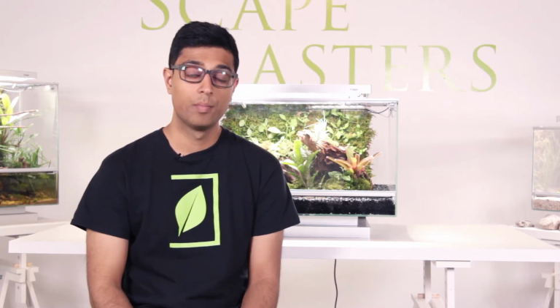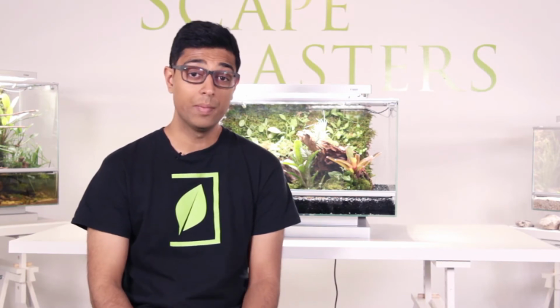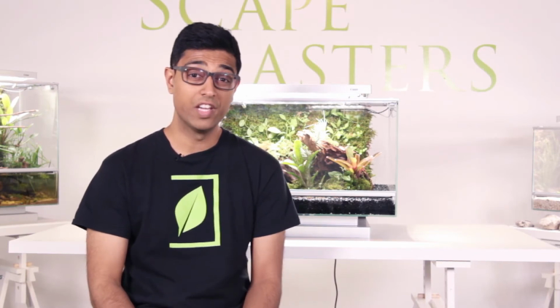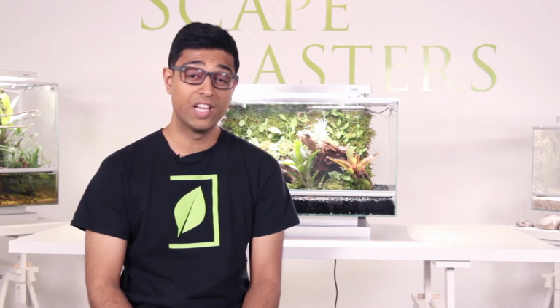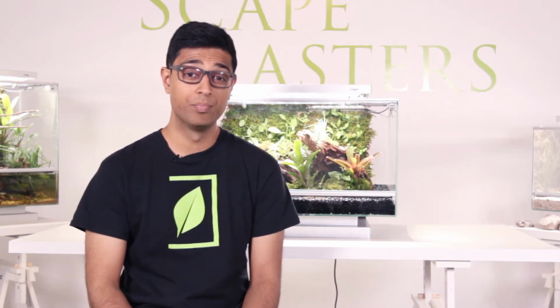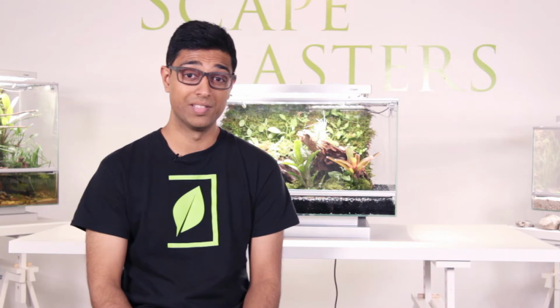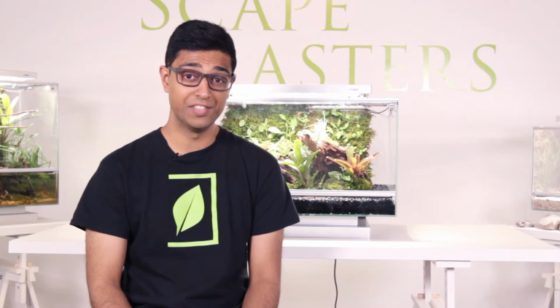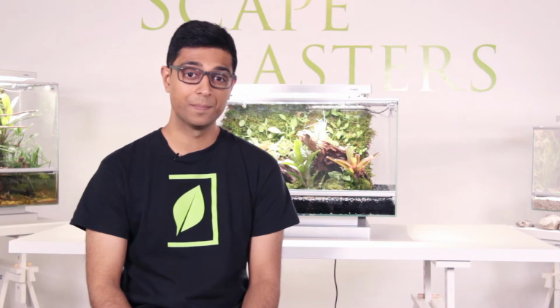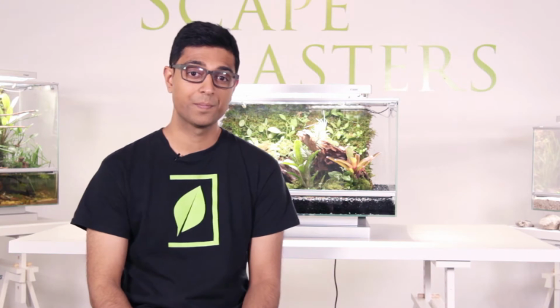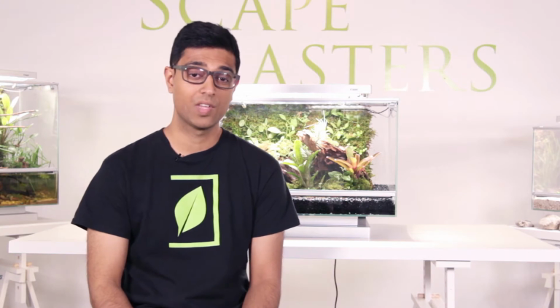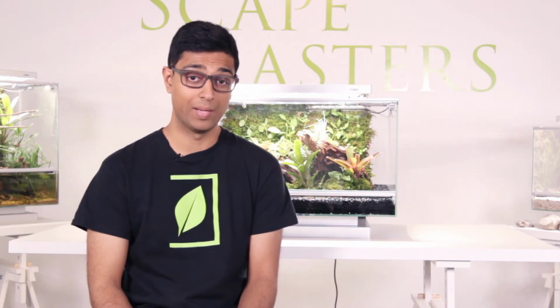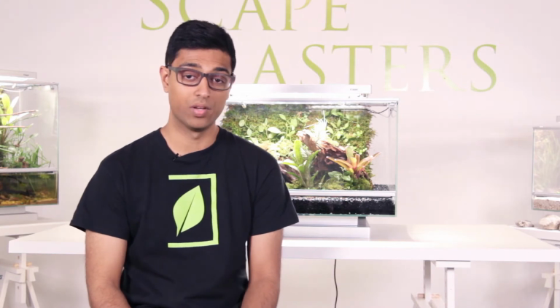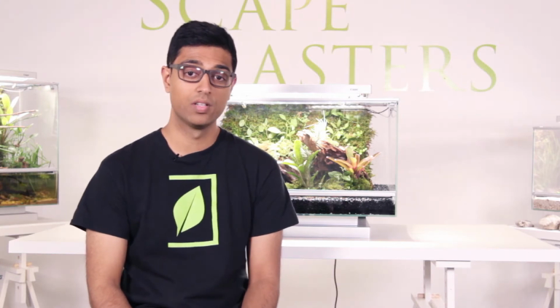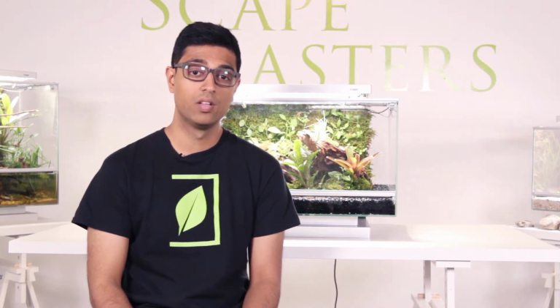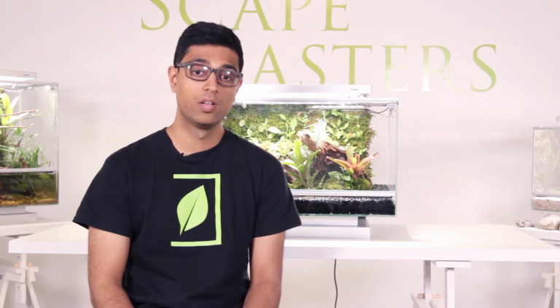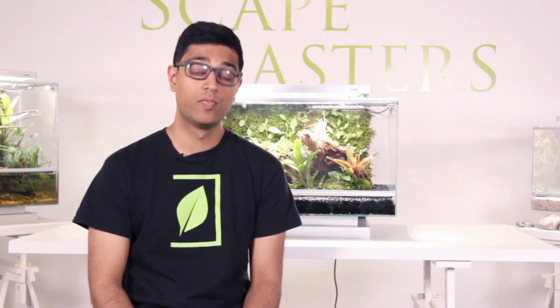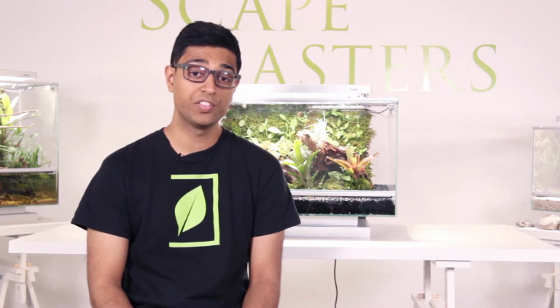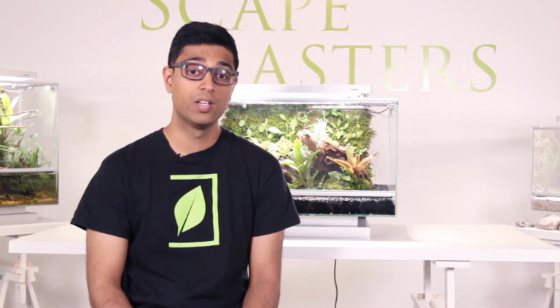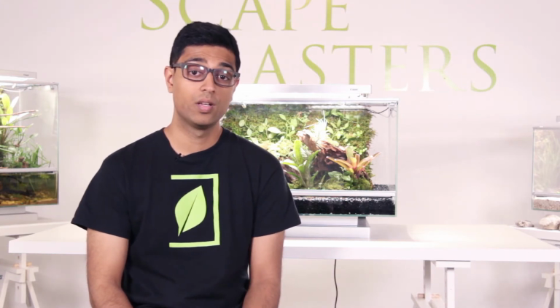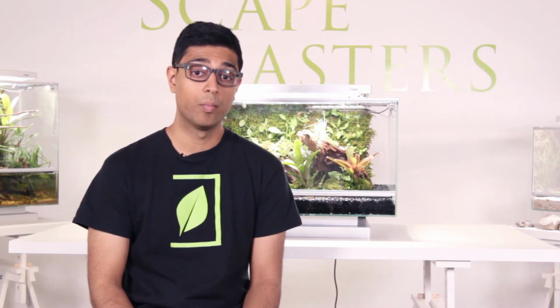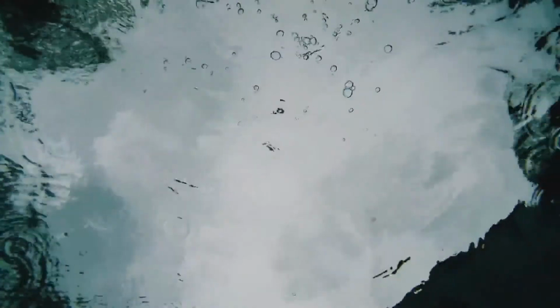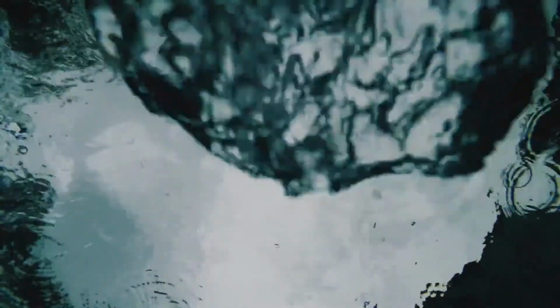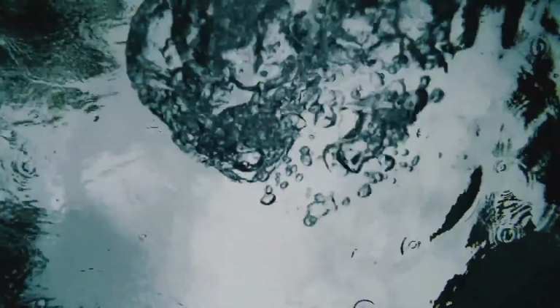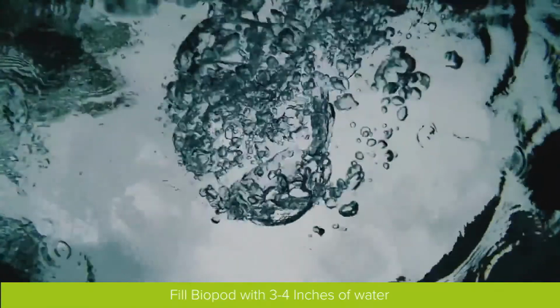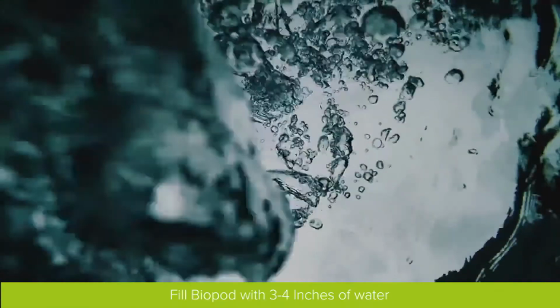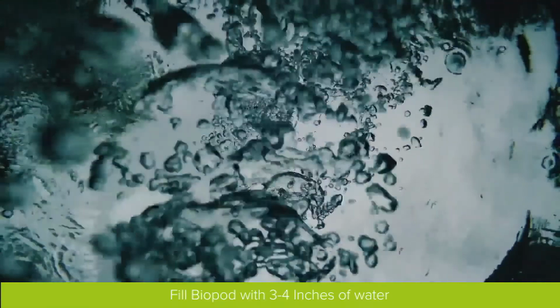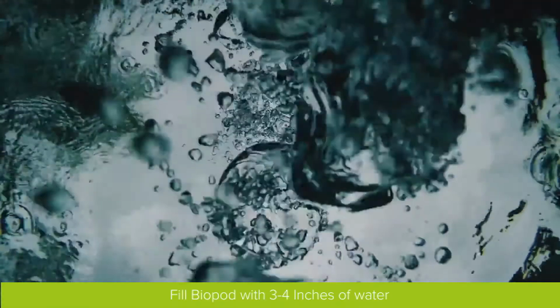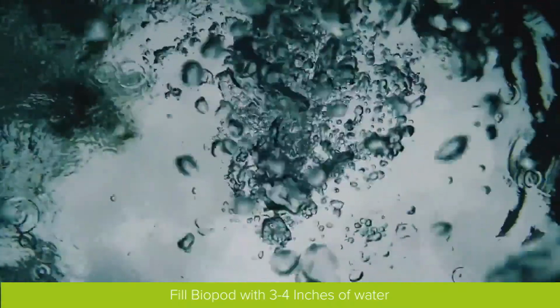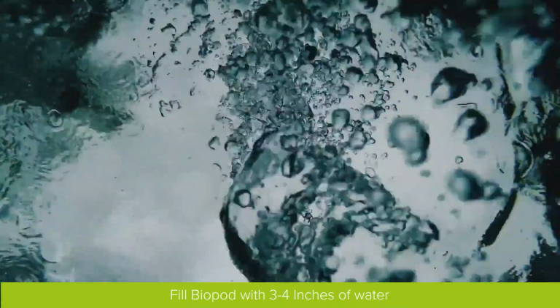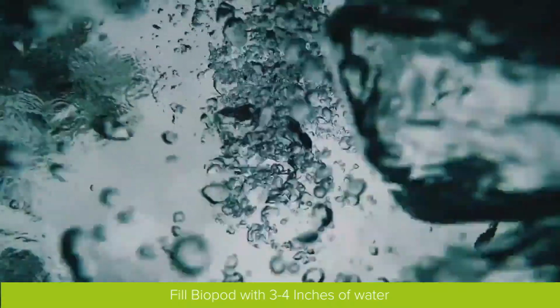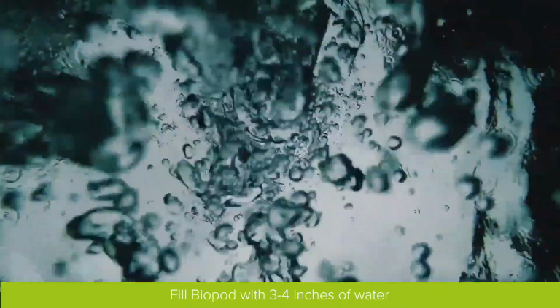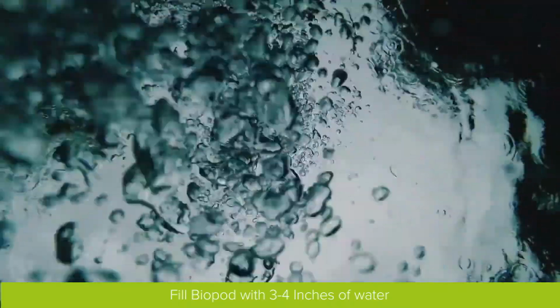Priming the irrigation pump is easy. Step 1: First, make sure there's at least 3 to 4 inches of water in your biopod.